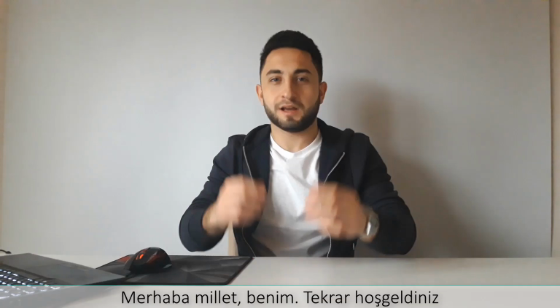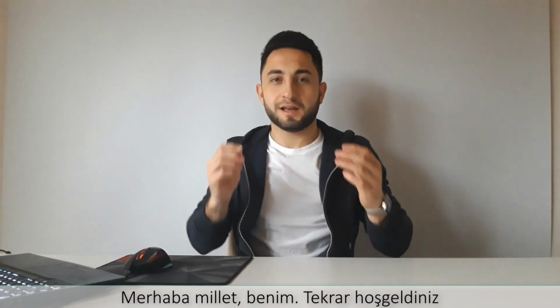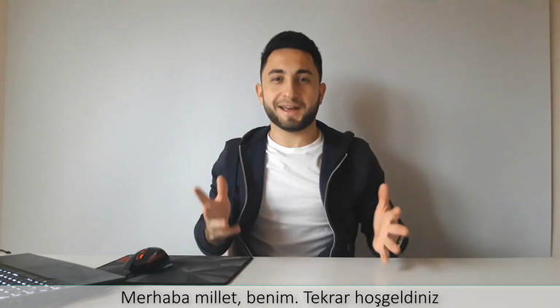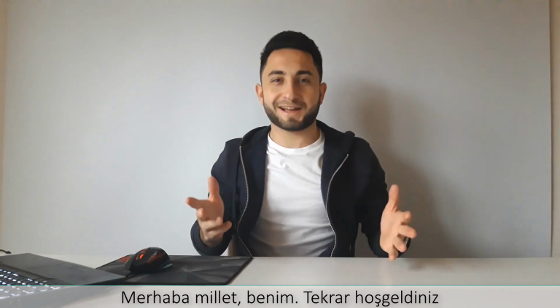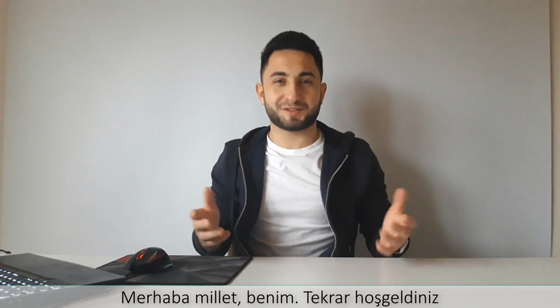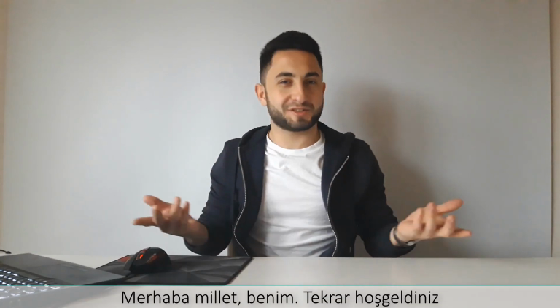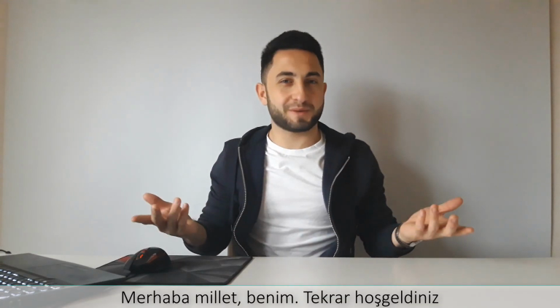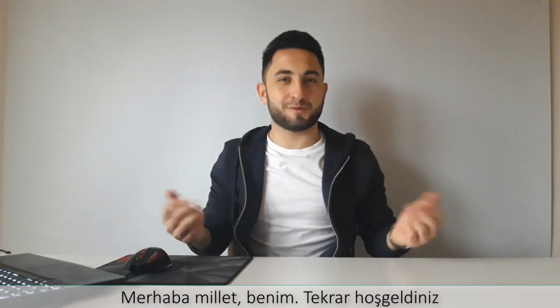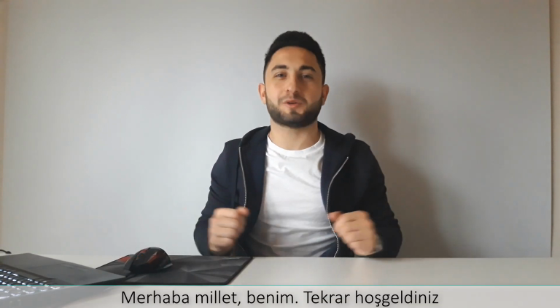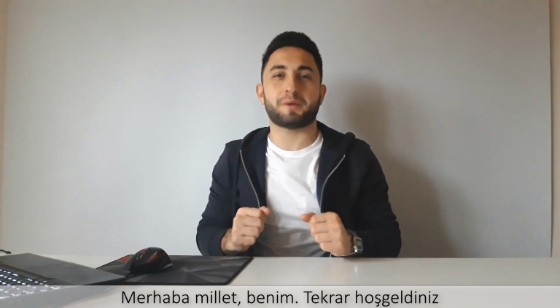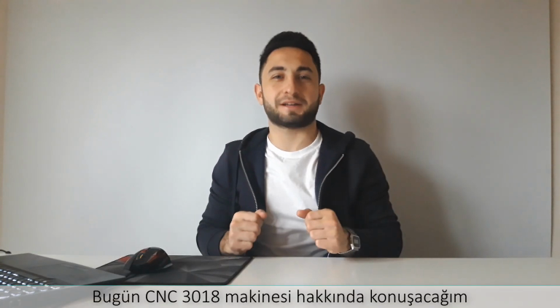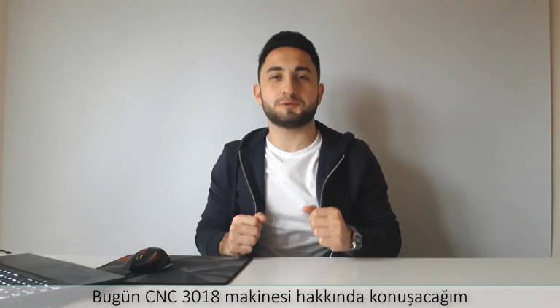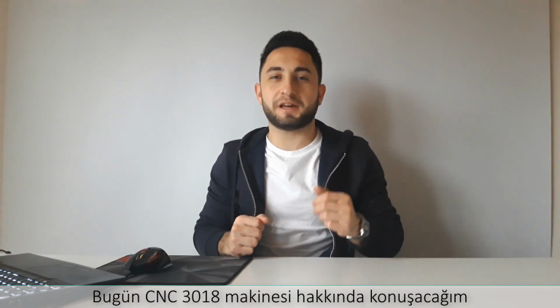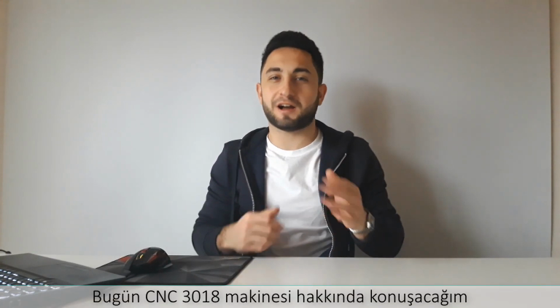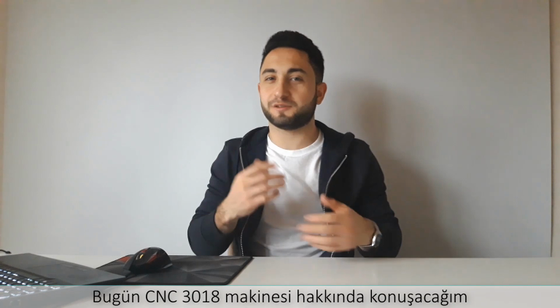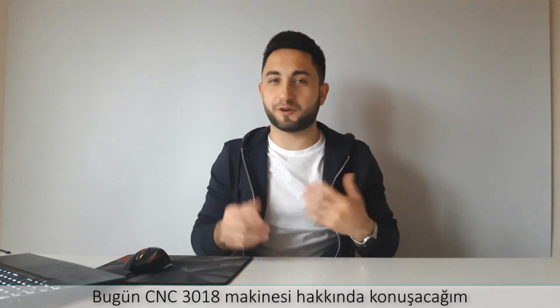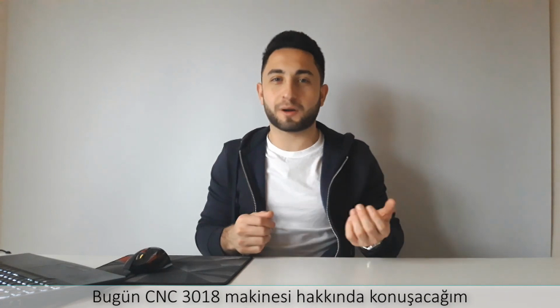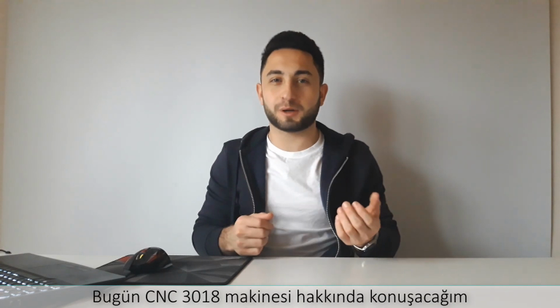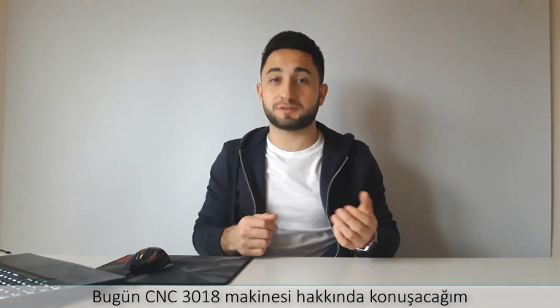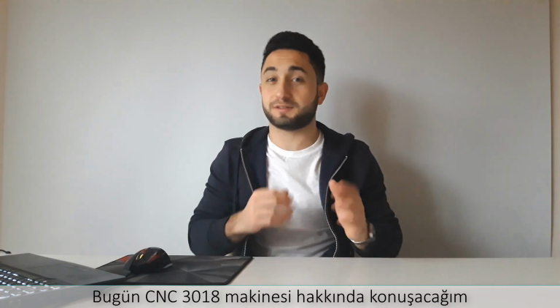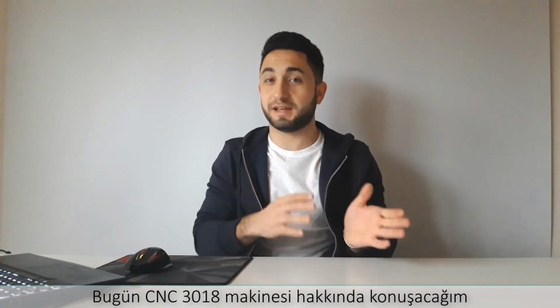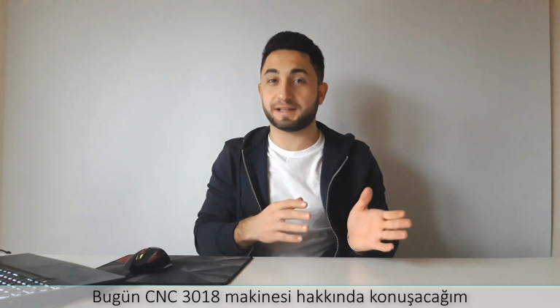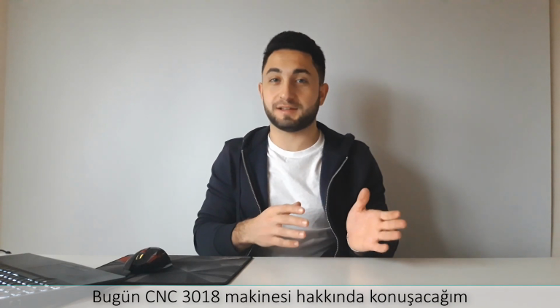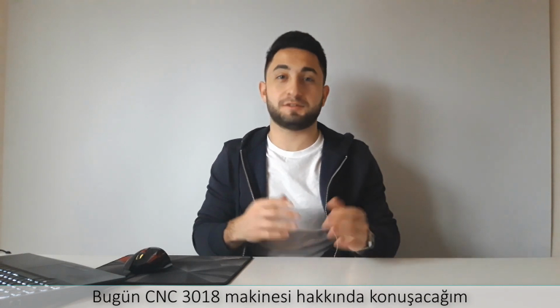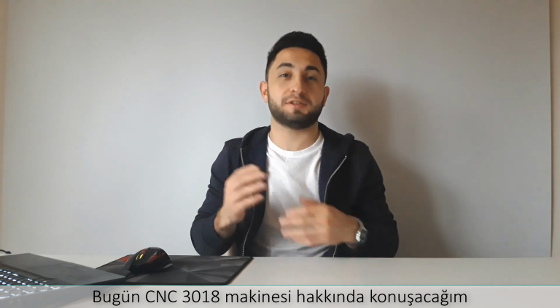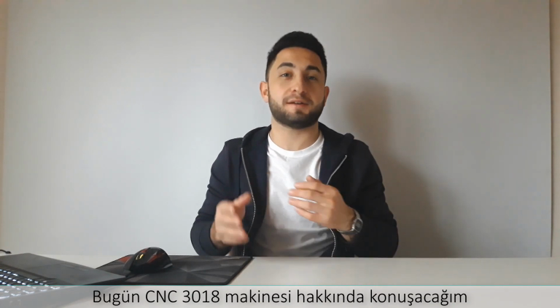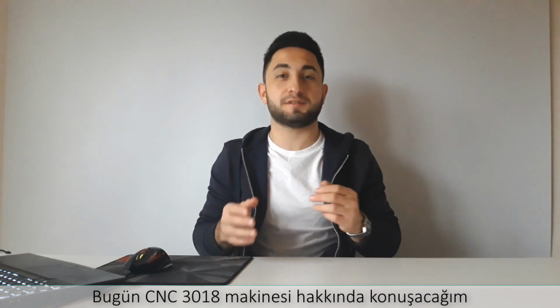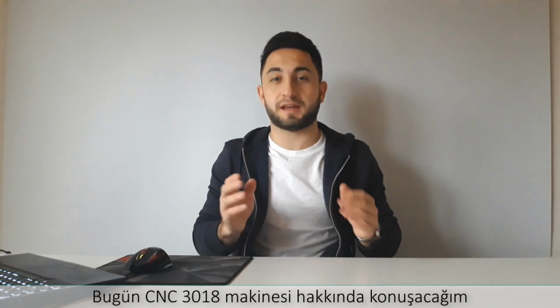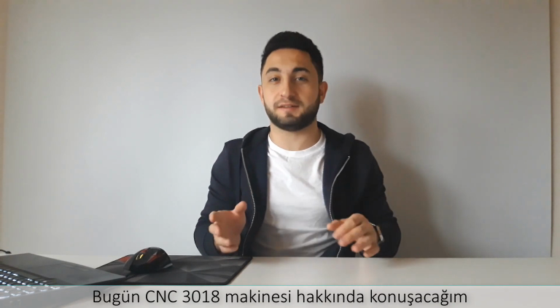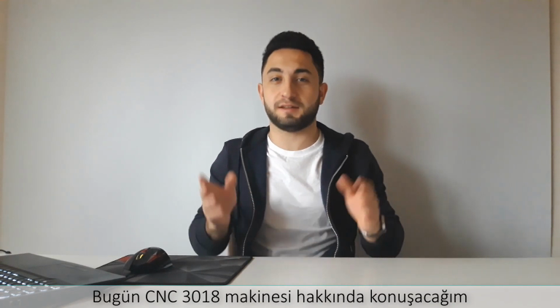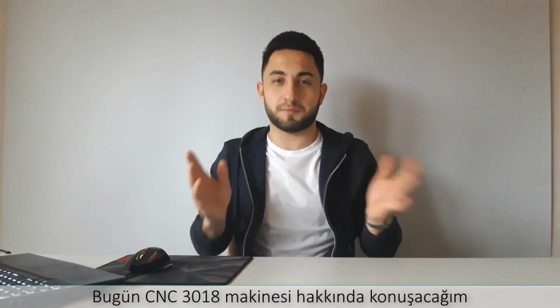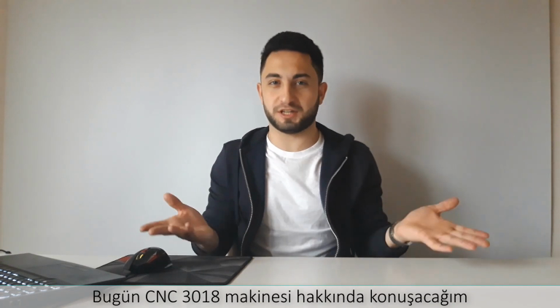Hey guys, it's me. Welcome back. Today, I will talk about the CNC-2018 machine.